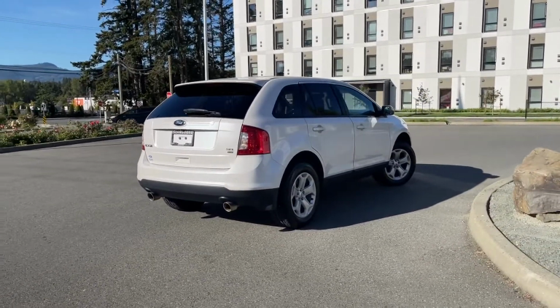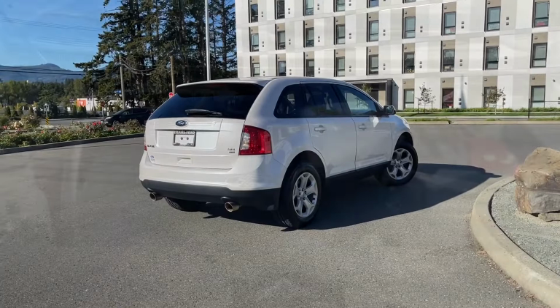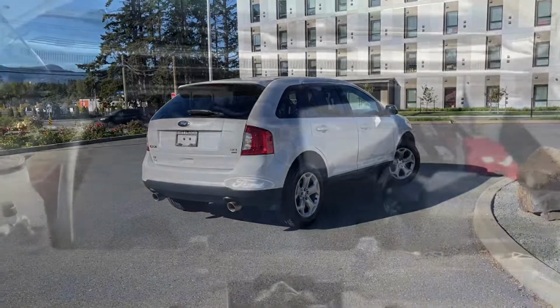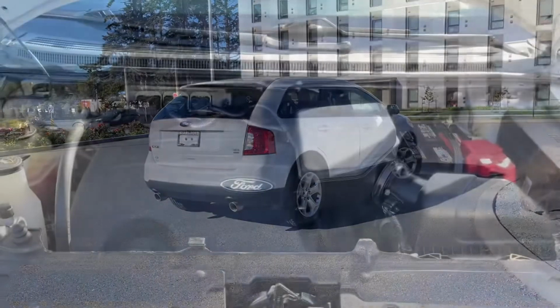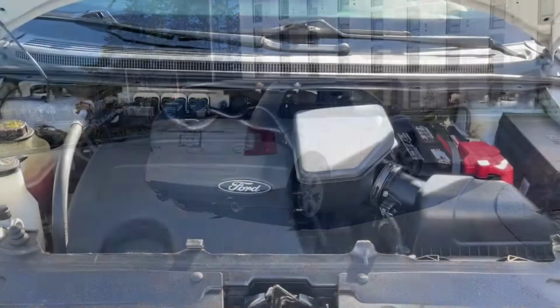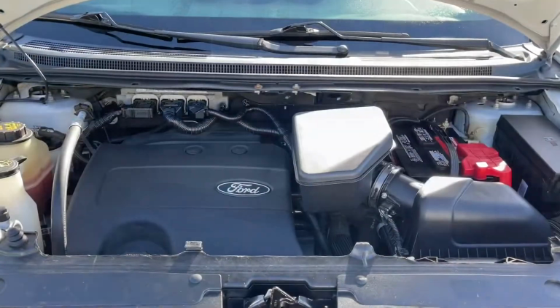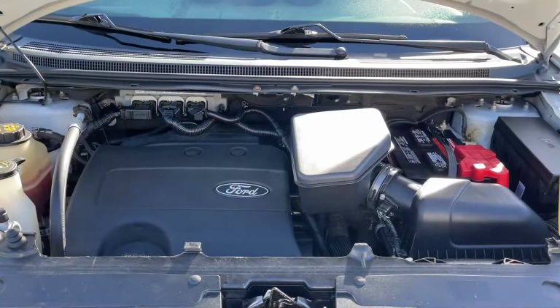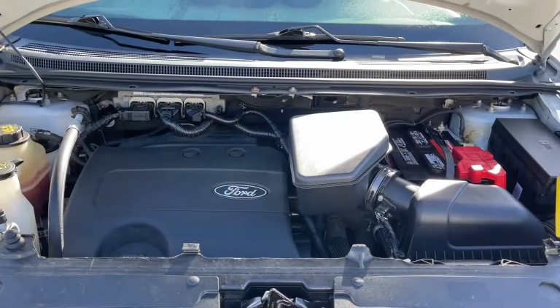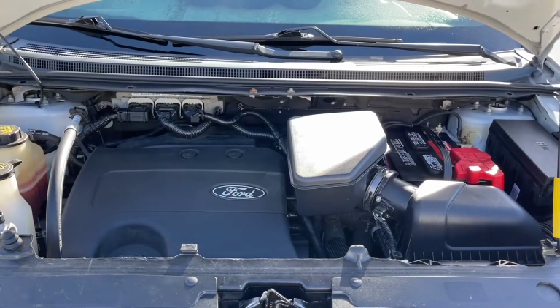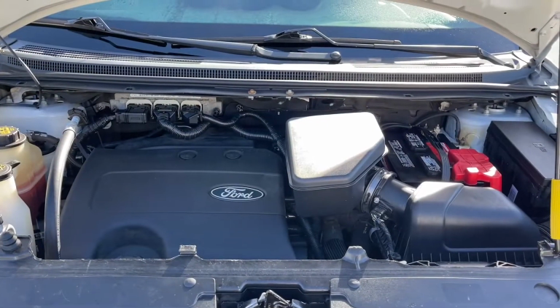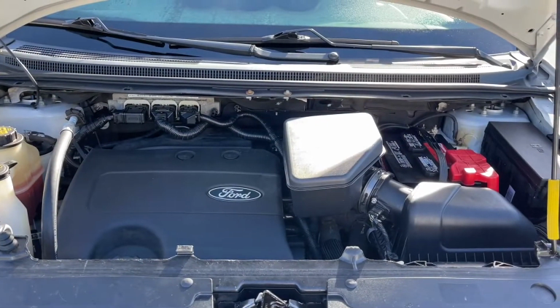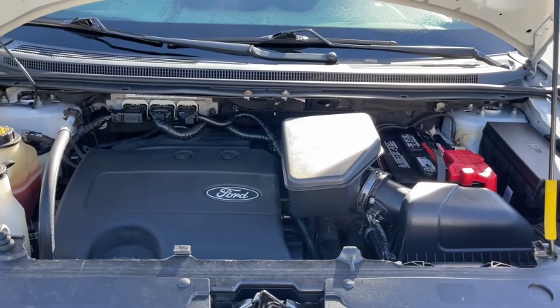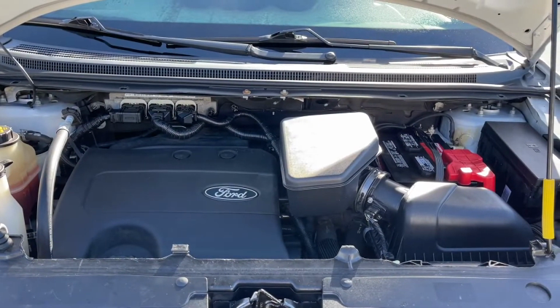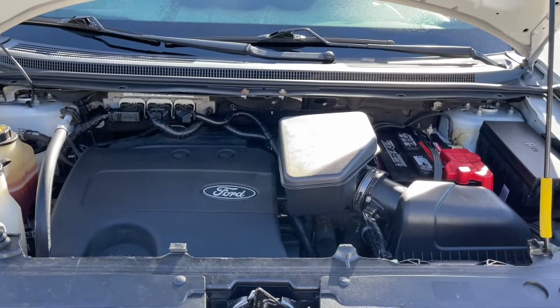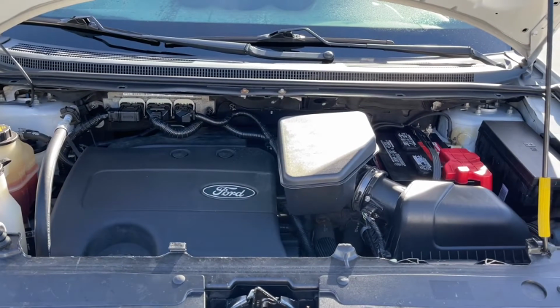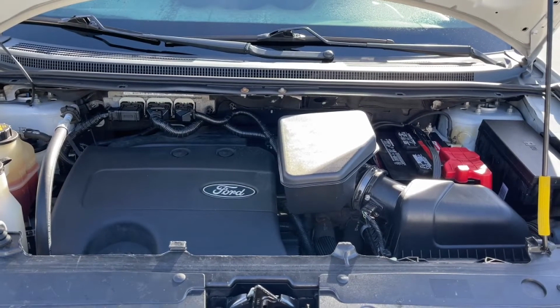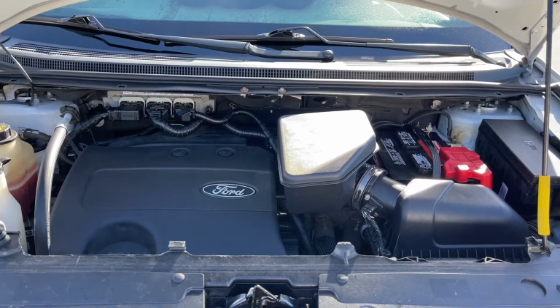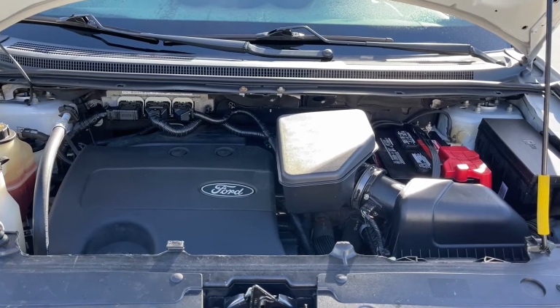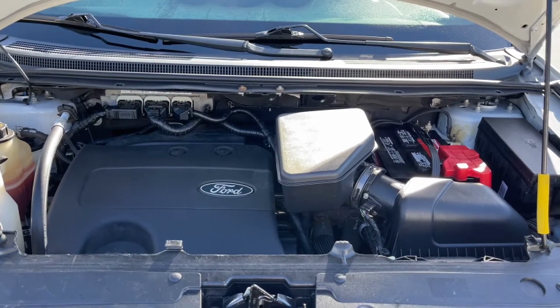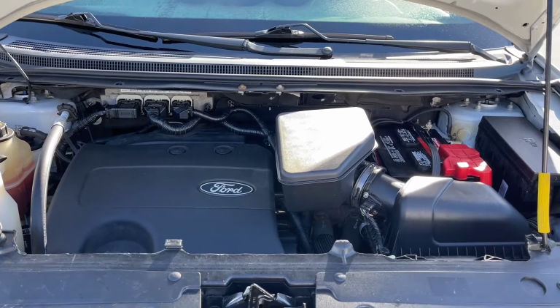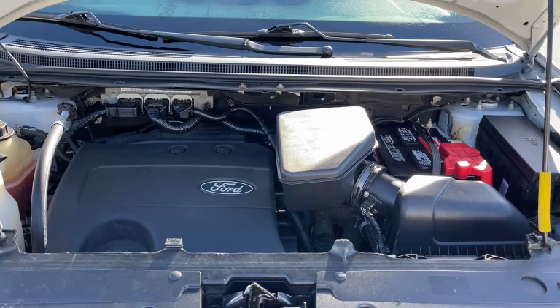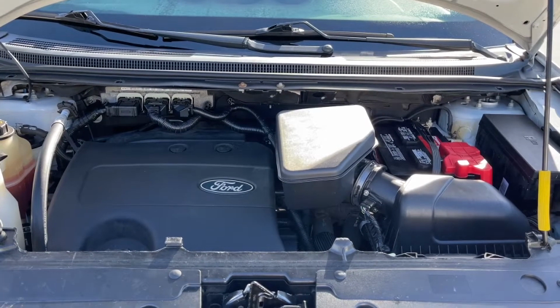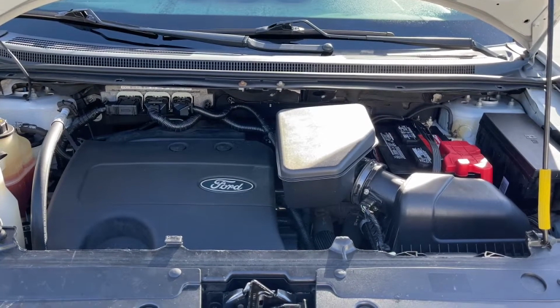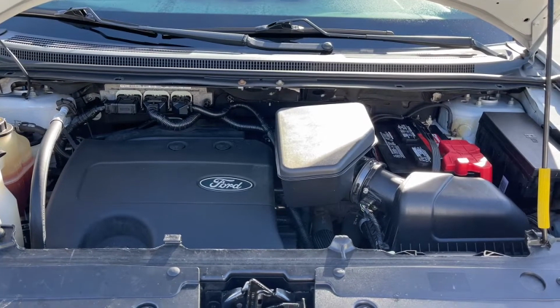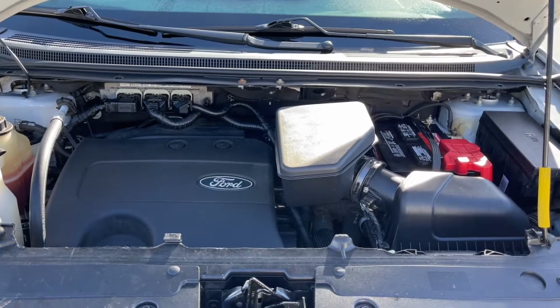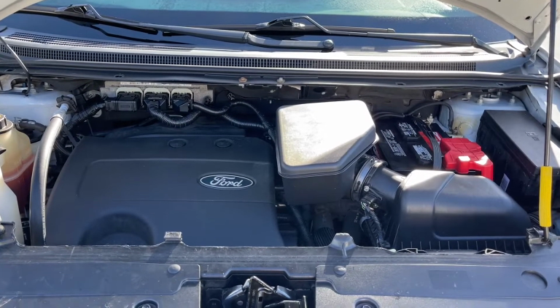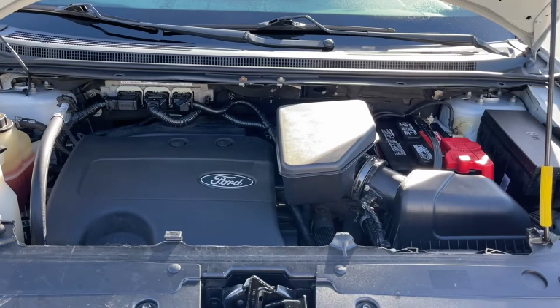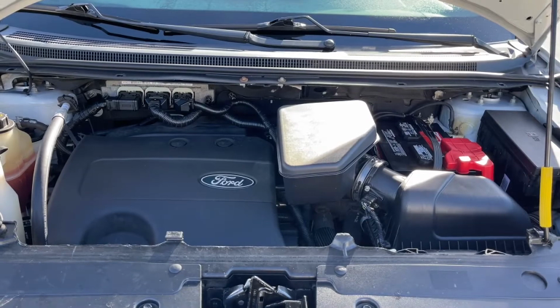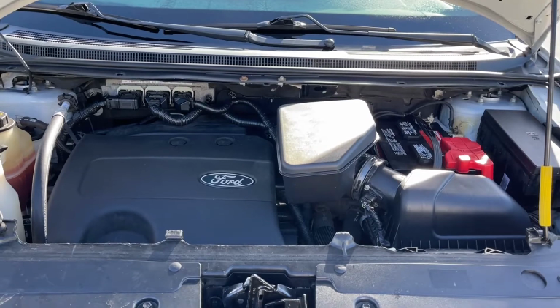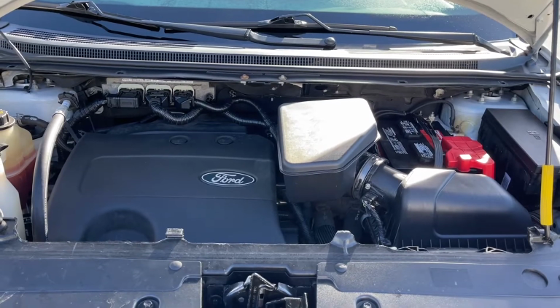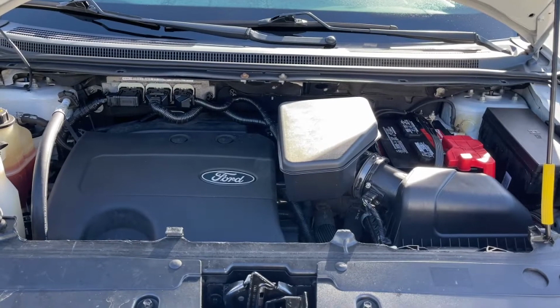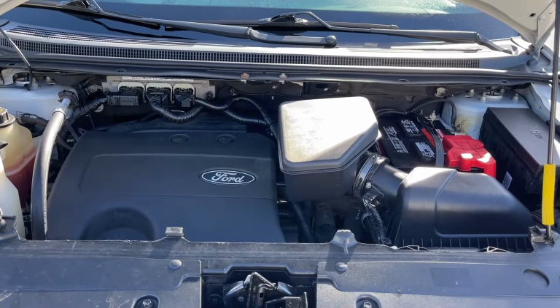This is a 3.5 litre V6 engine paired with an automatic transmission and it's all-wheel drive. Let's have a look inside.